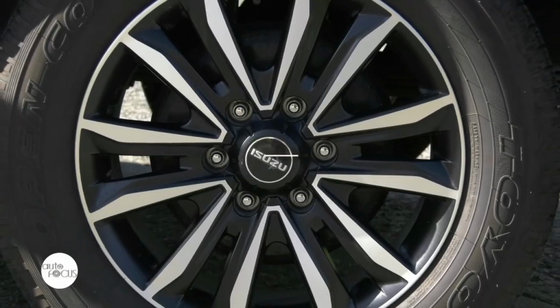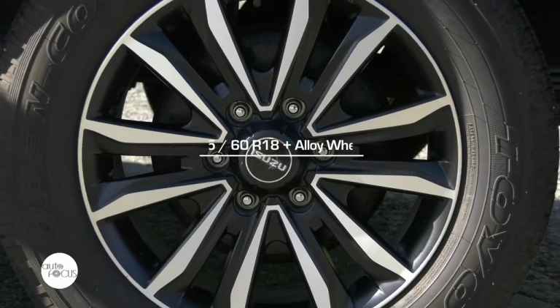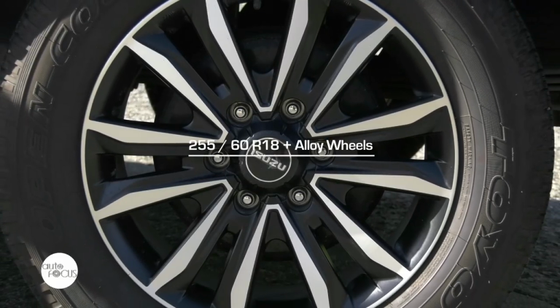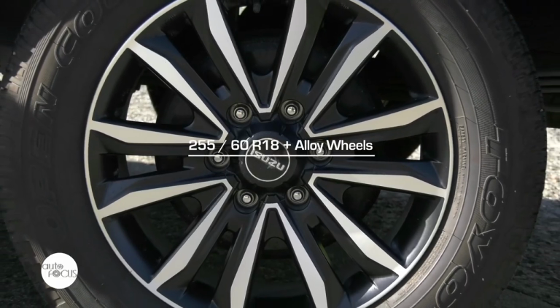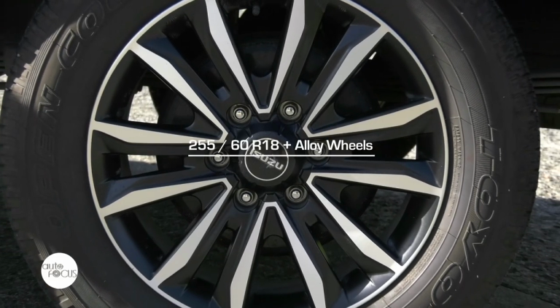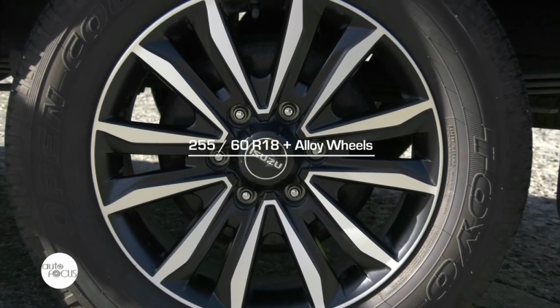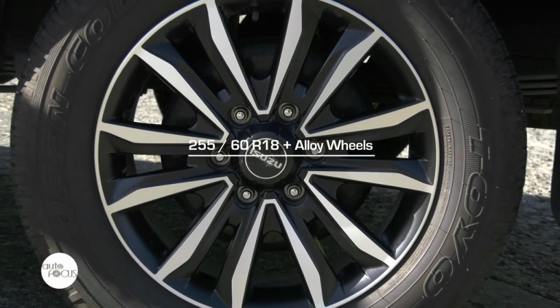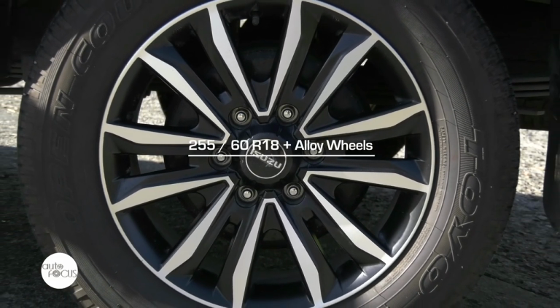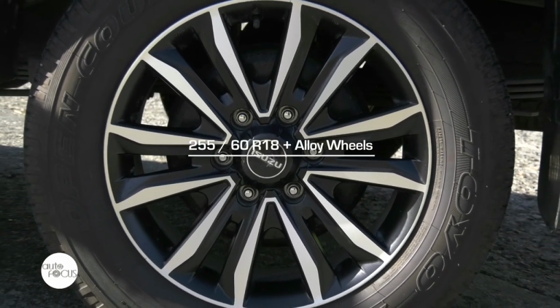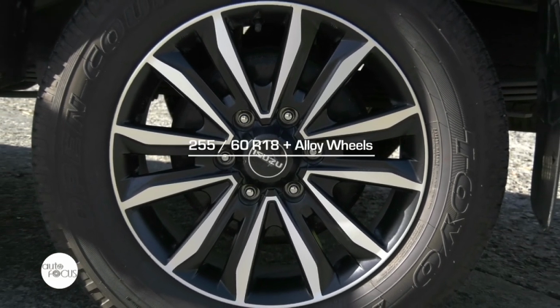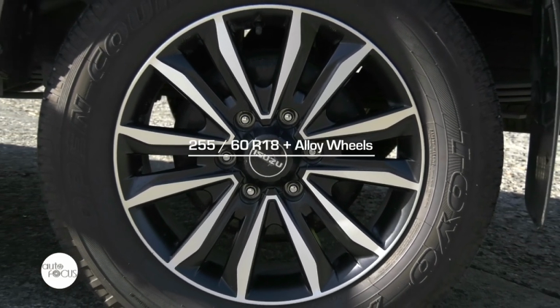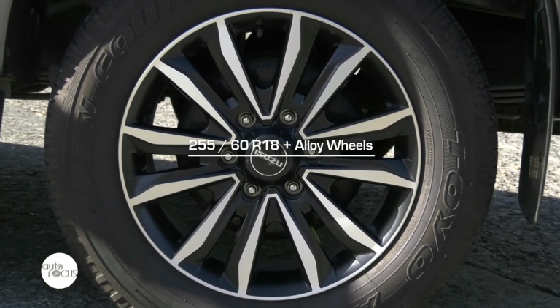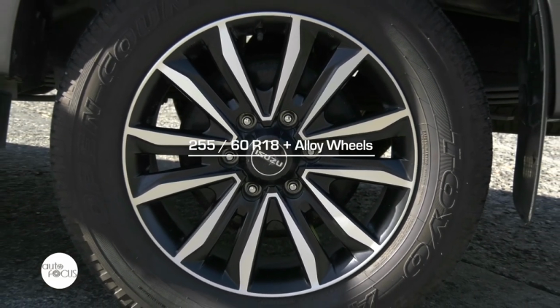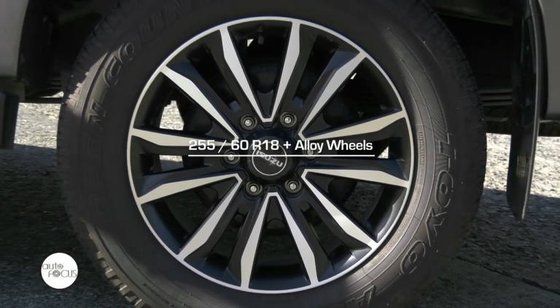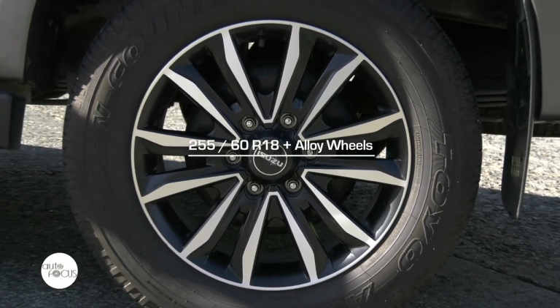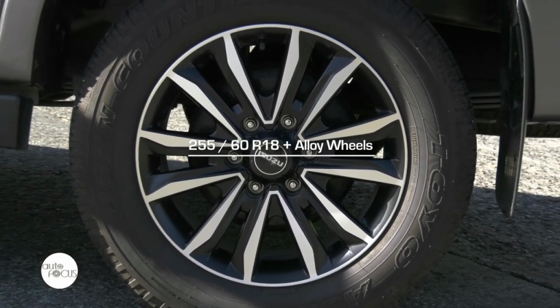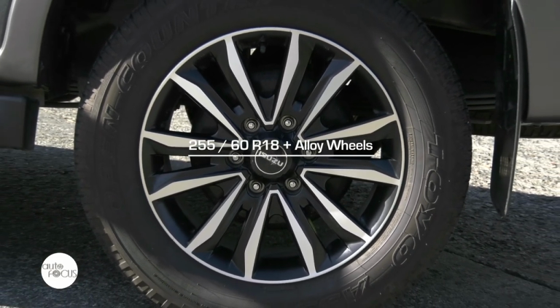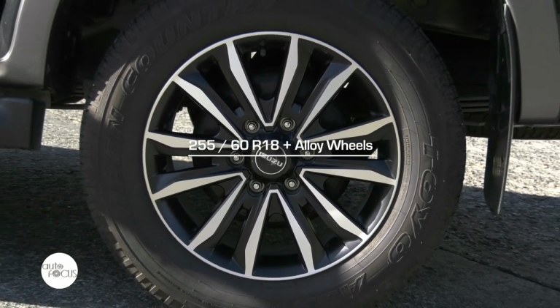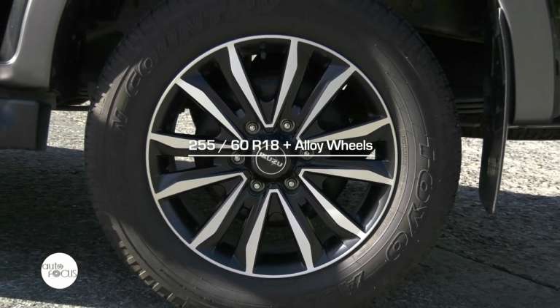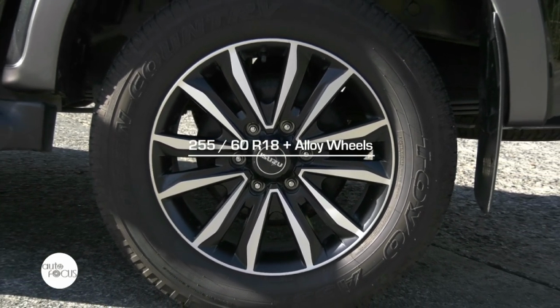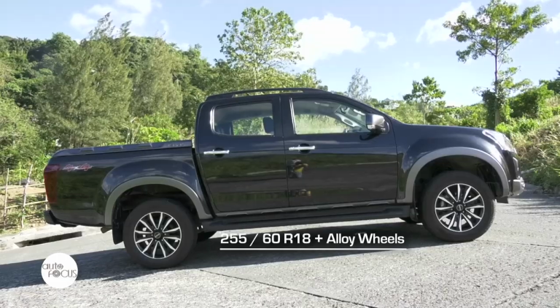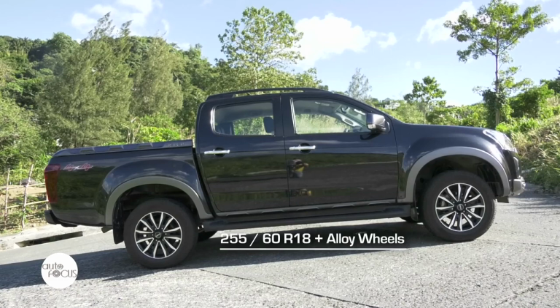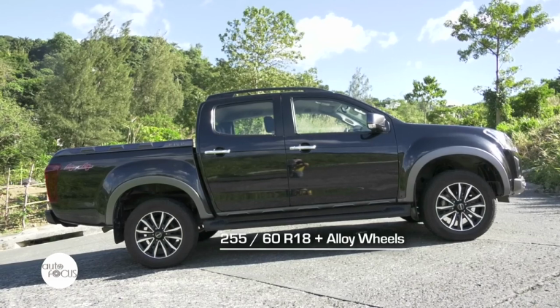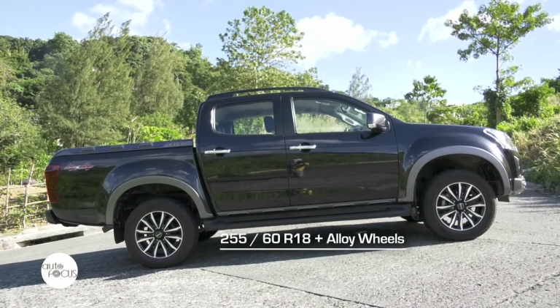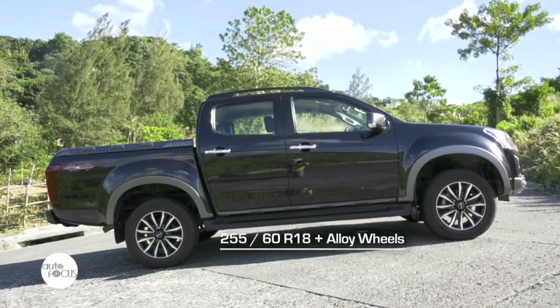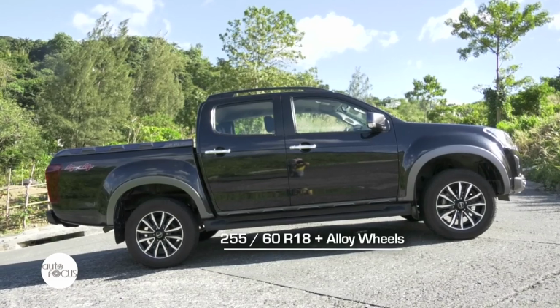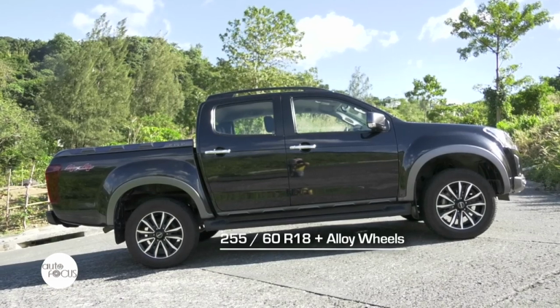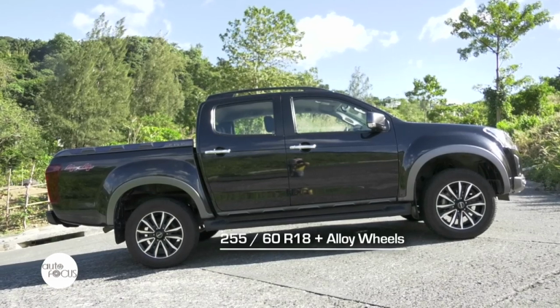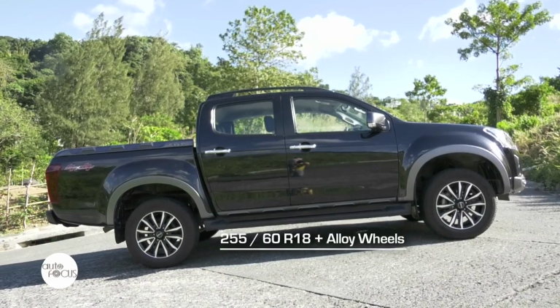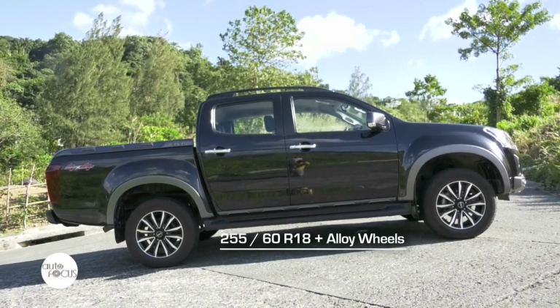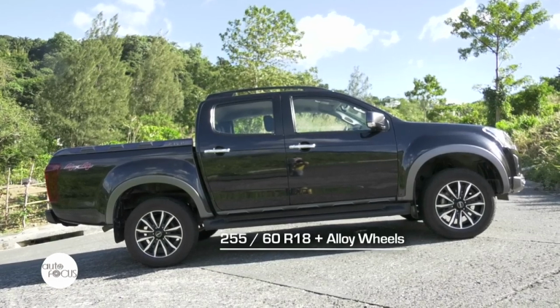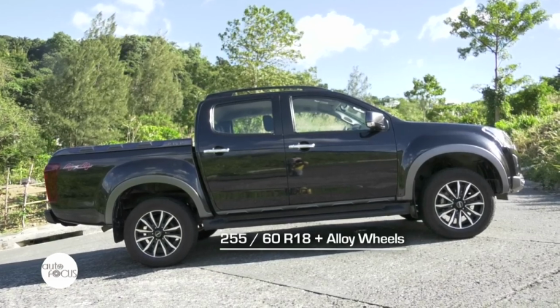Furthermore, the two-tone 18-inch alloy wheels complete the look of the iconic pickup.